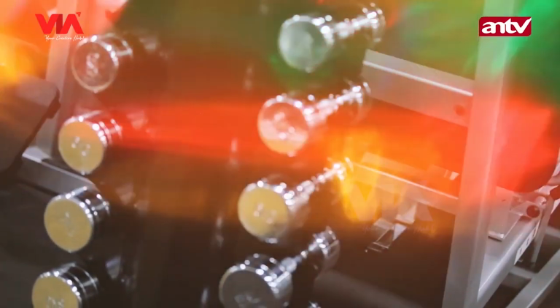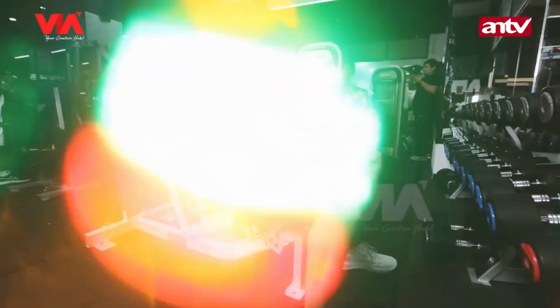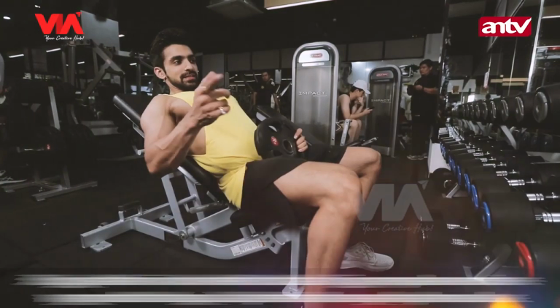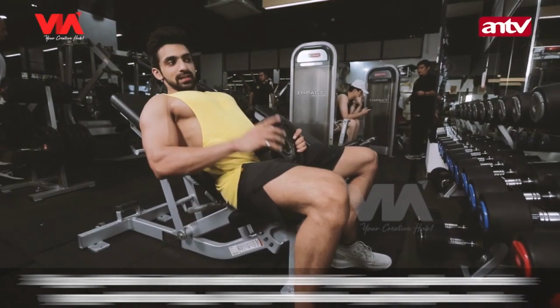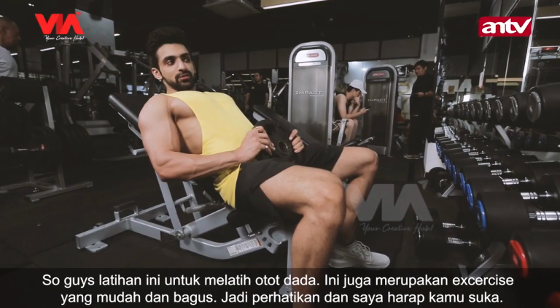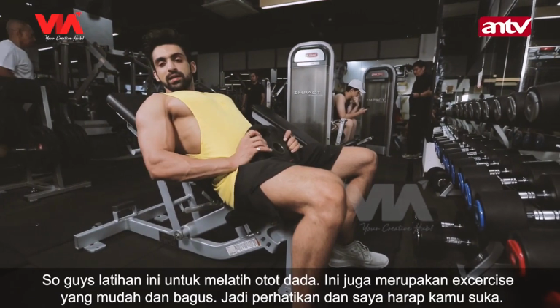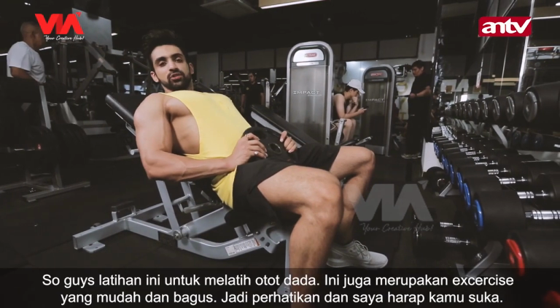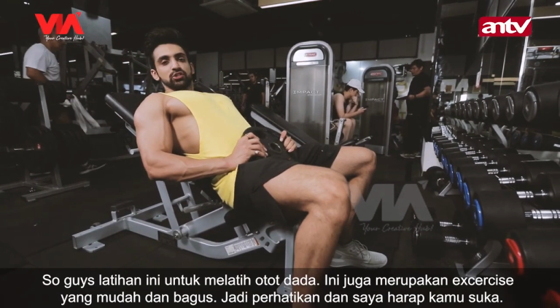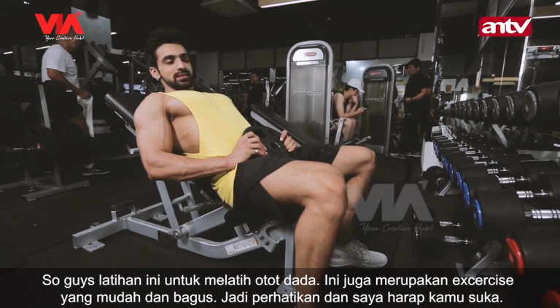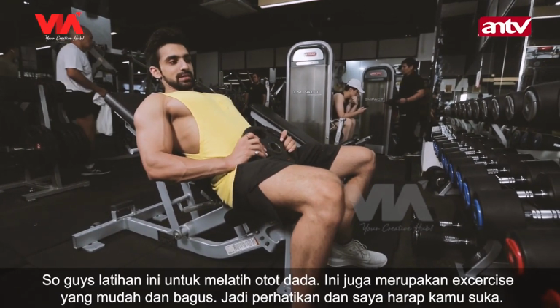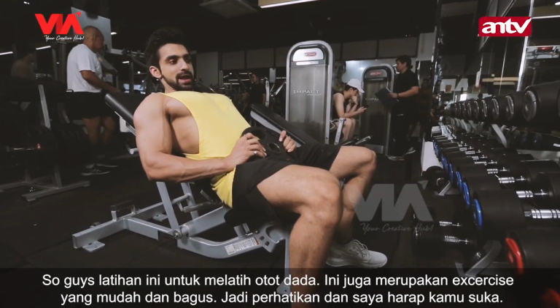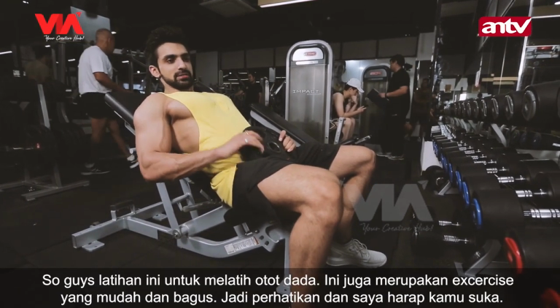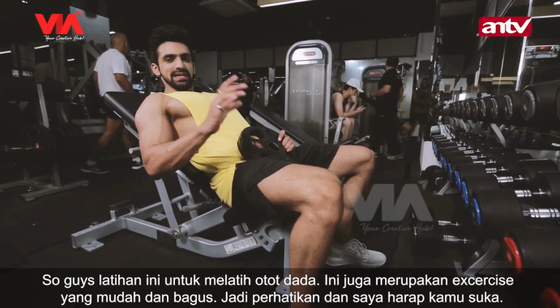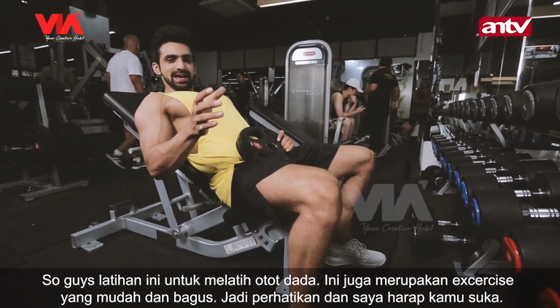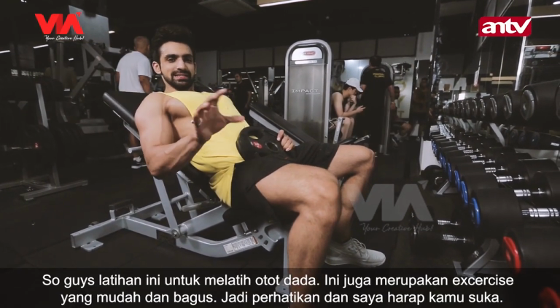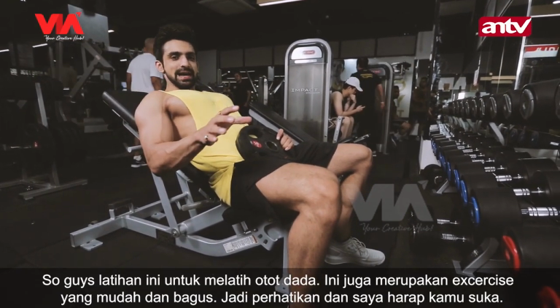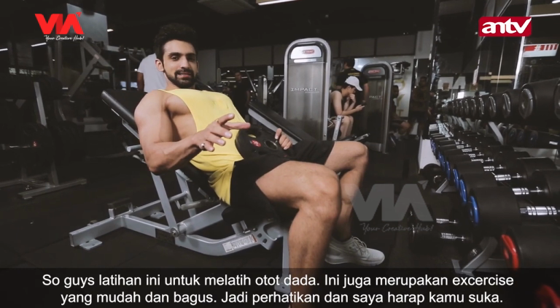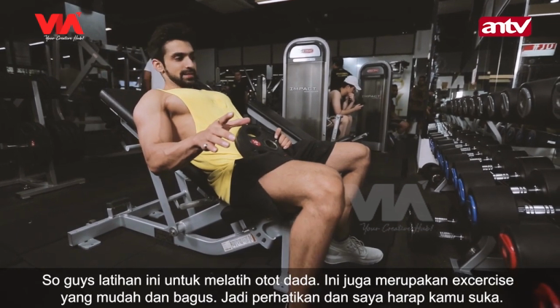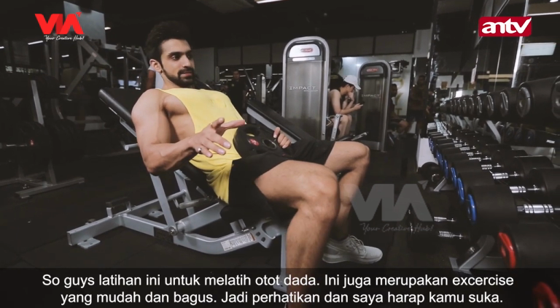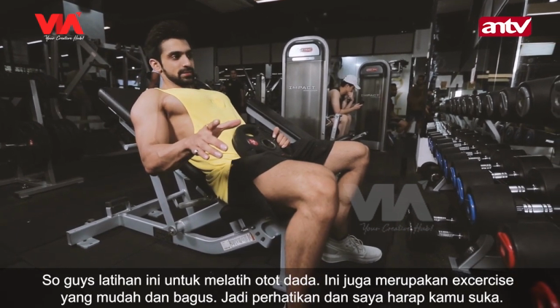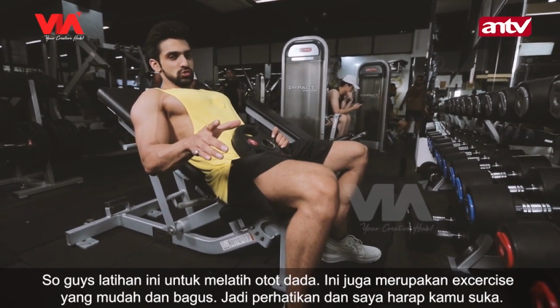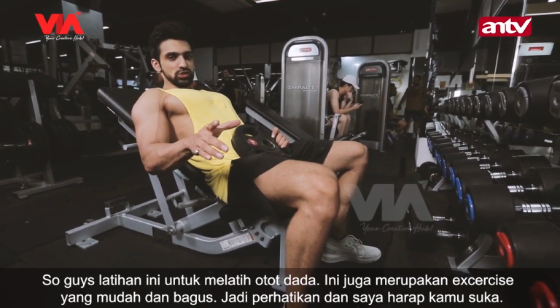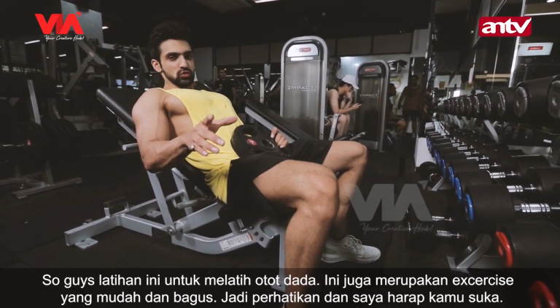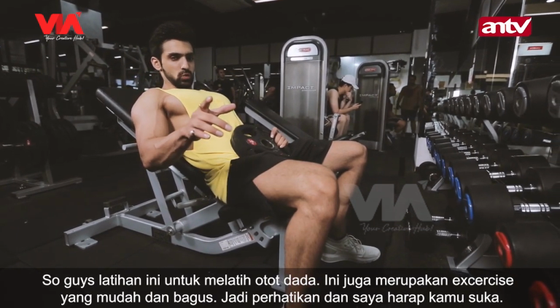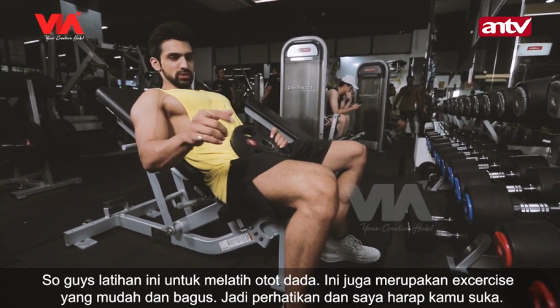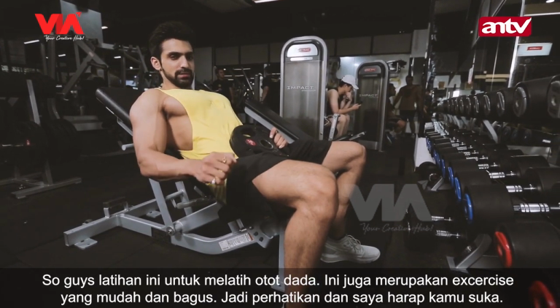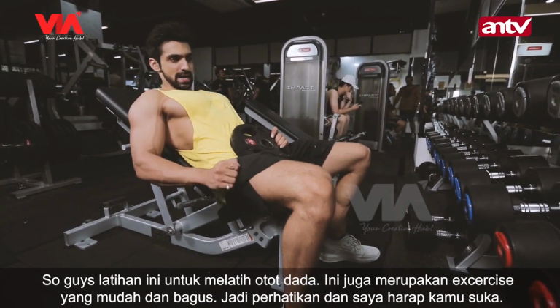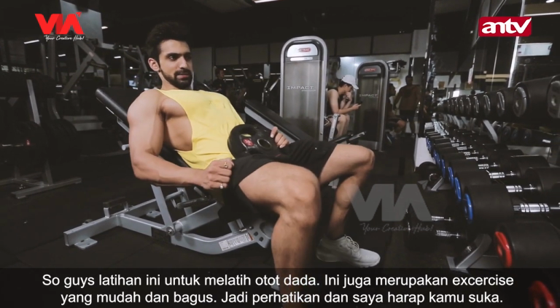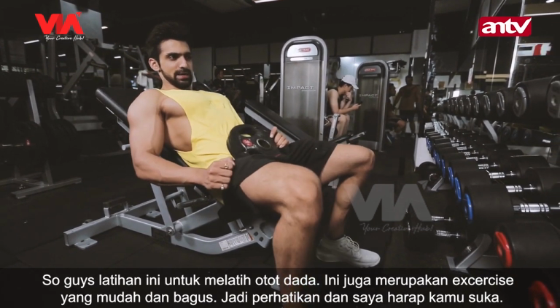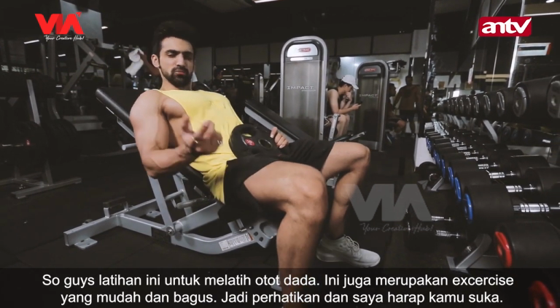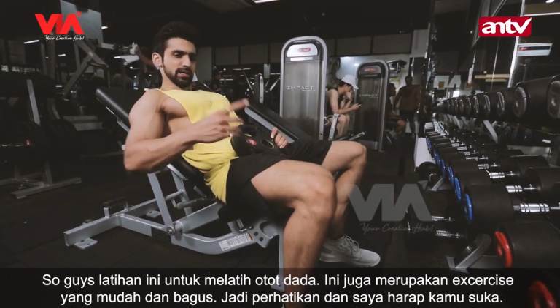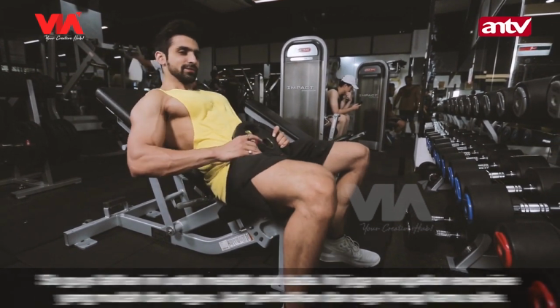So guys, this is another variation for the chest and it is a really nice light exercise. Just watch it and I hope you like it.